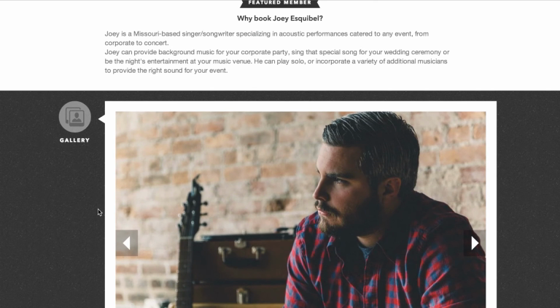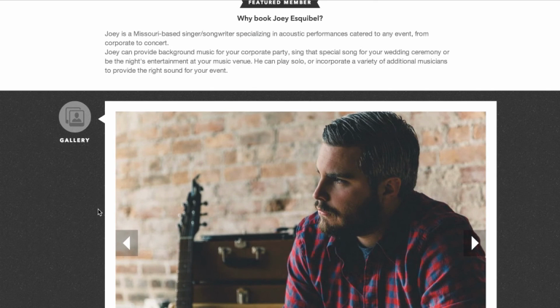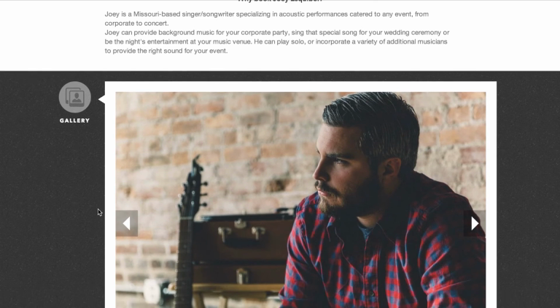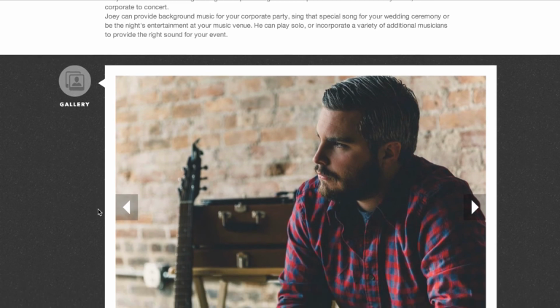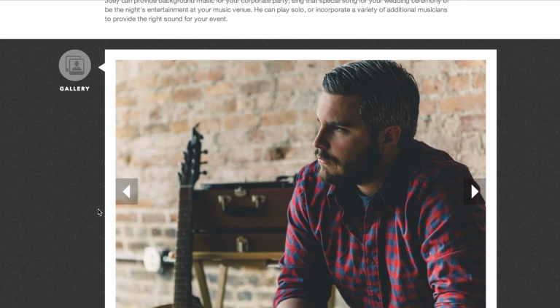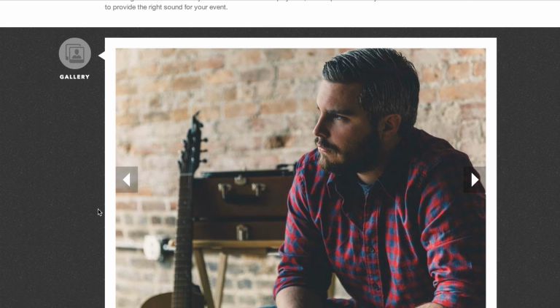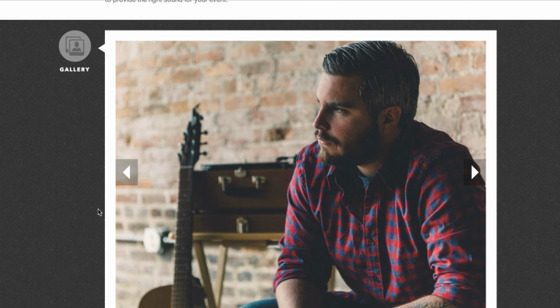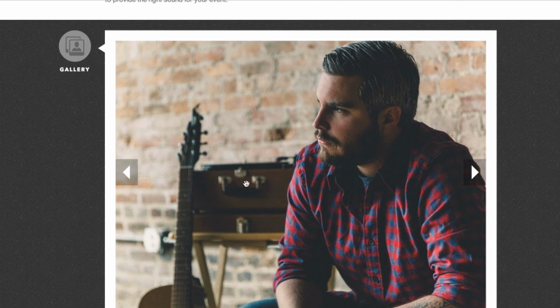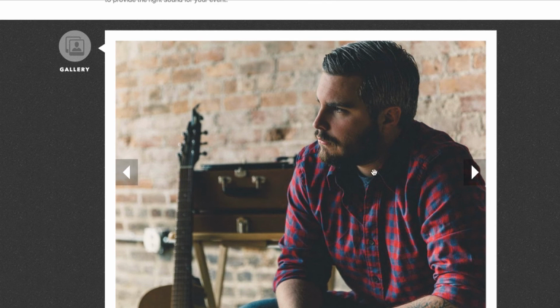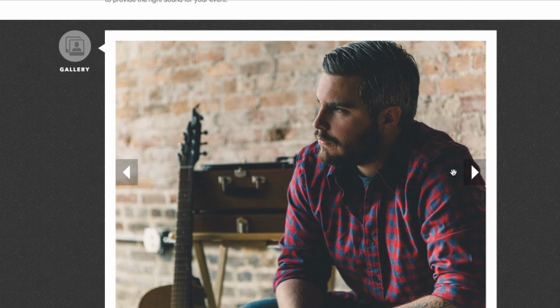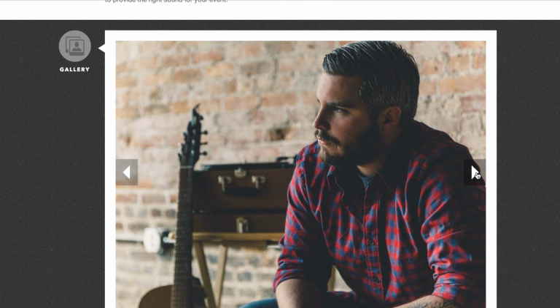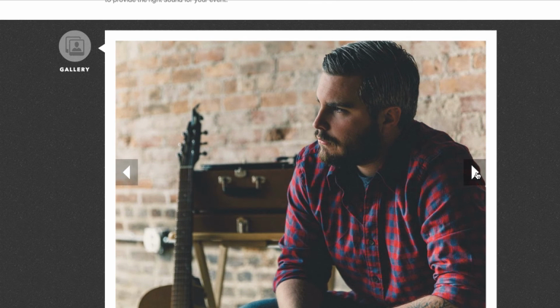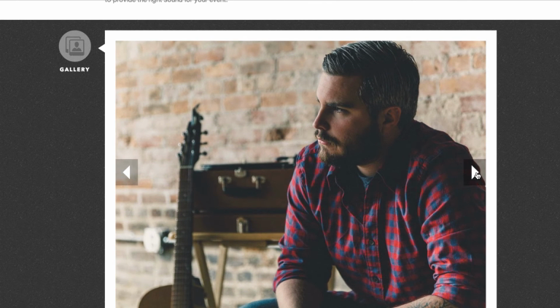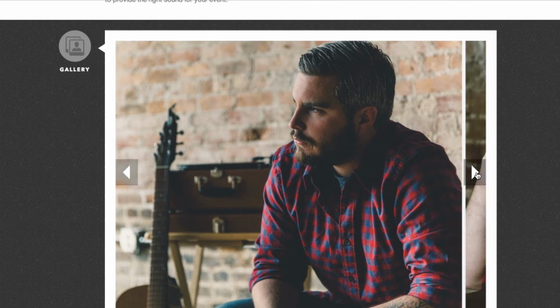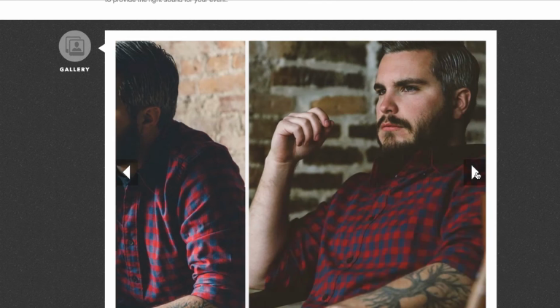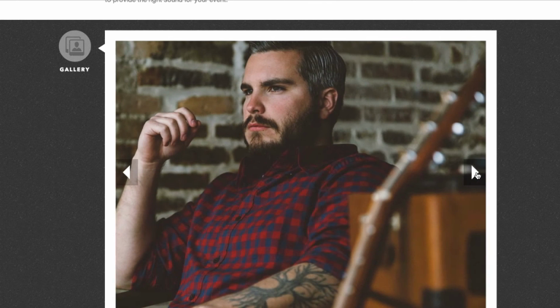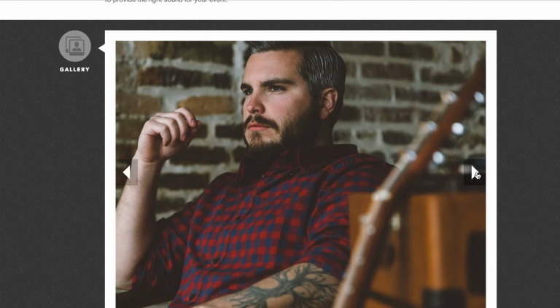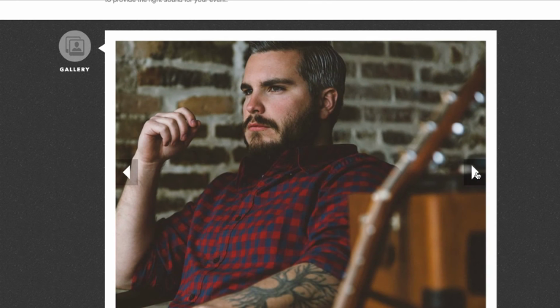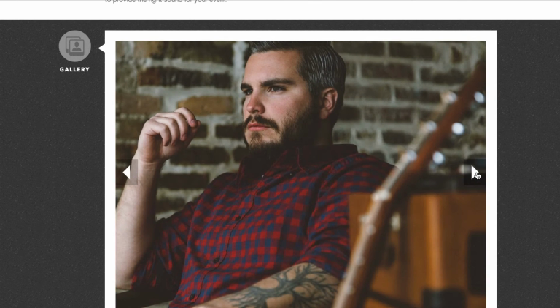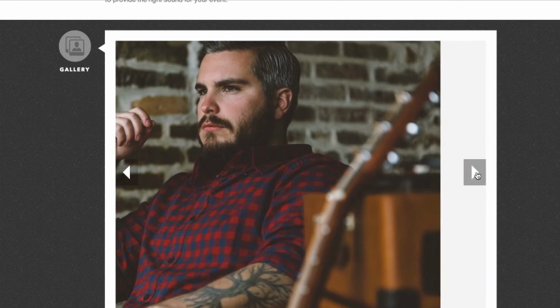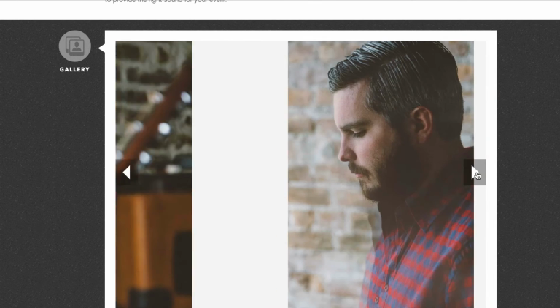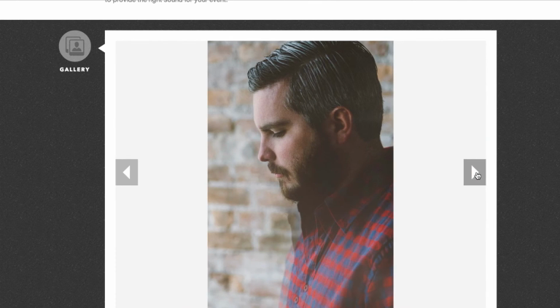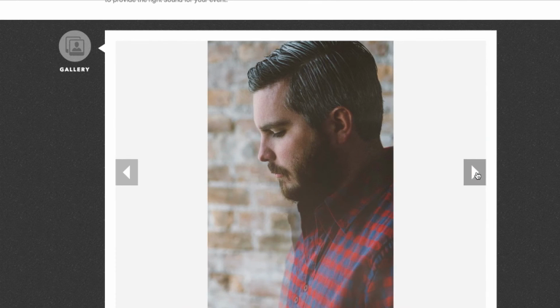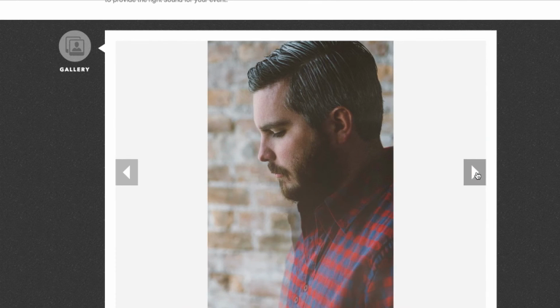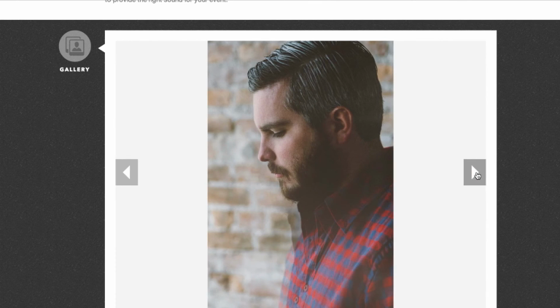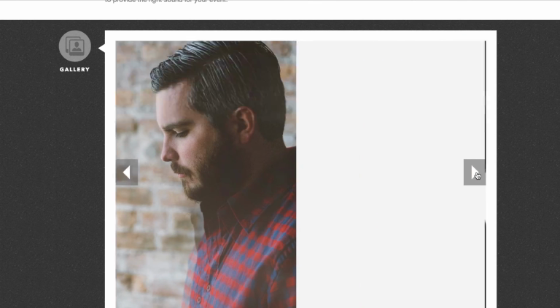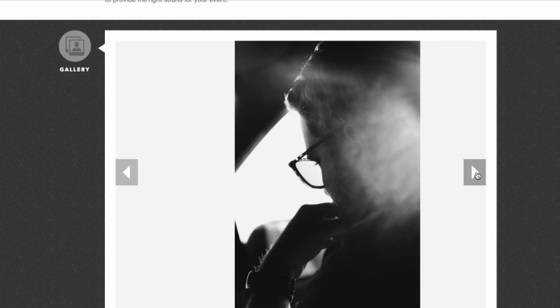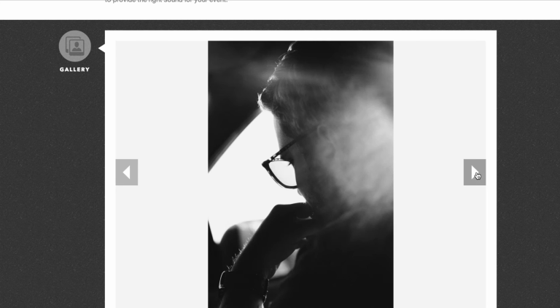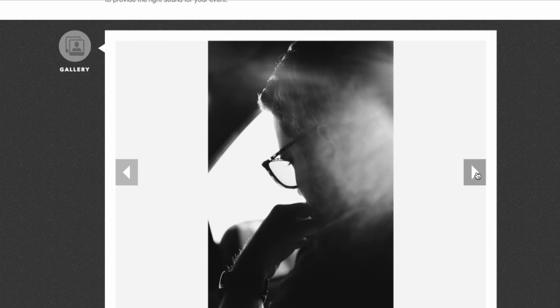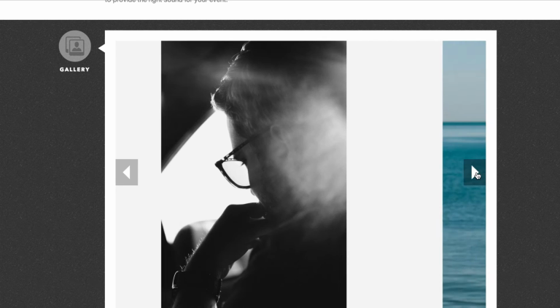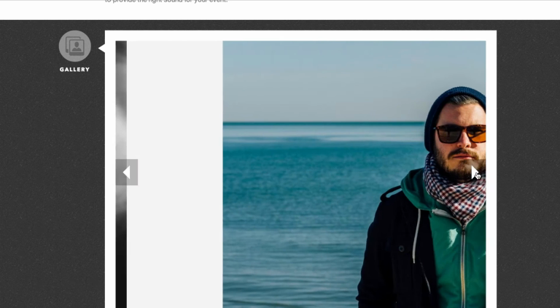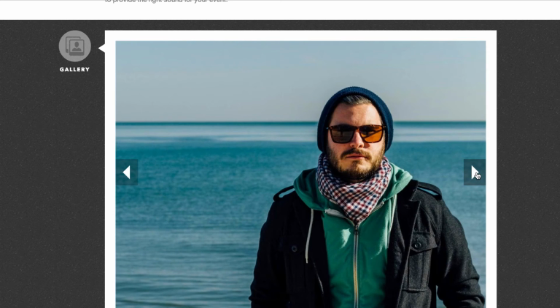Next is your image gallery with a slider feature. Here, you can upload all of your best images that visually describe you and your services.